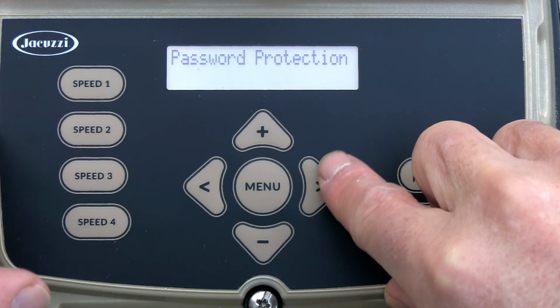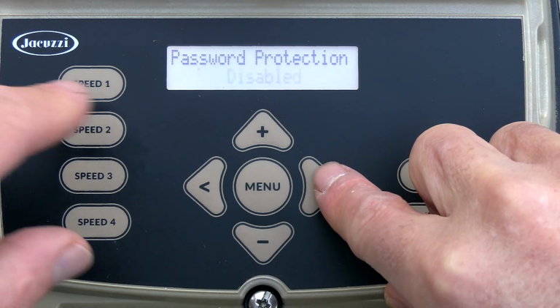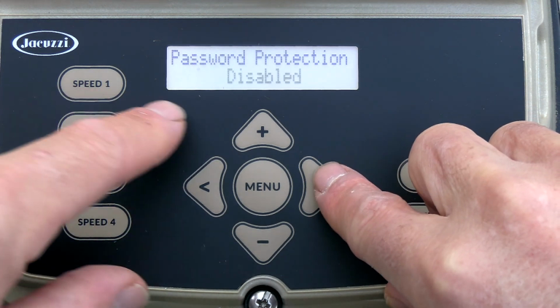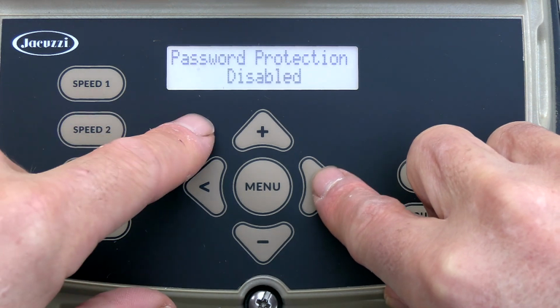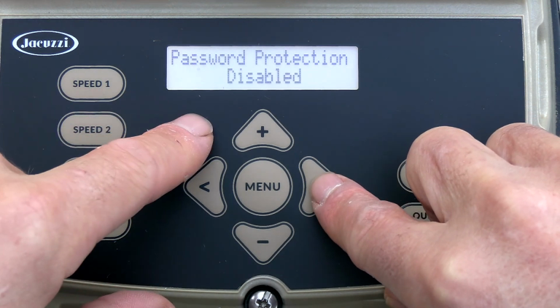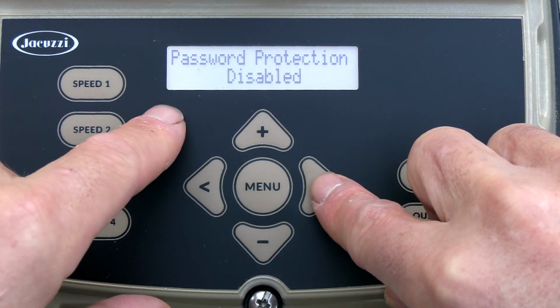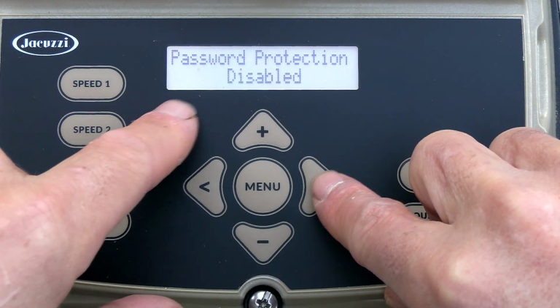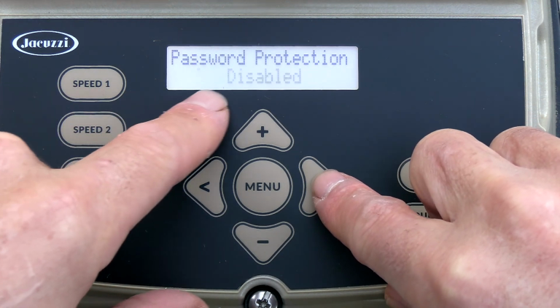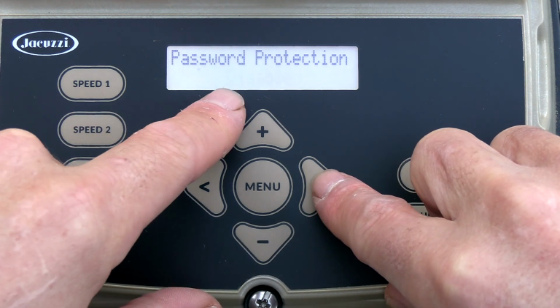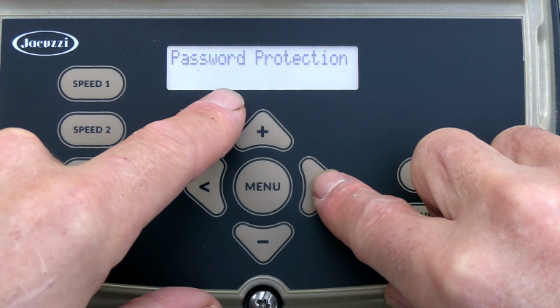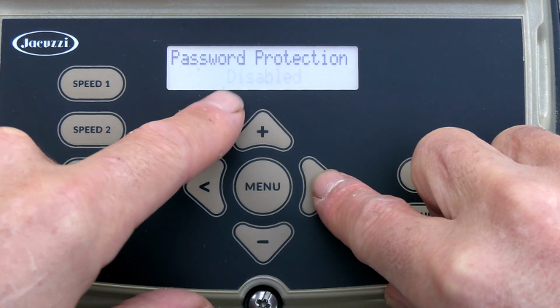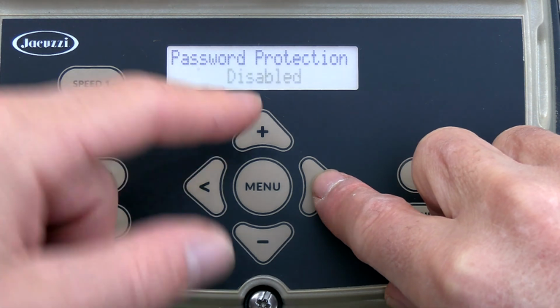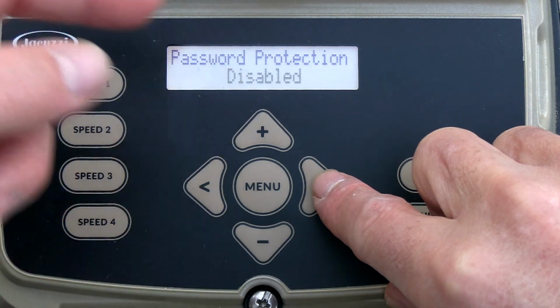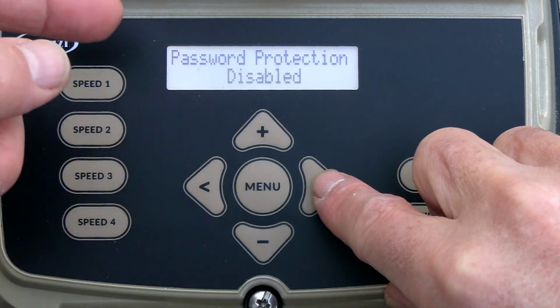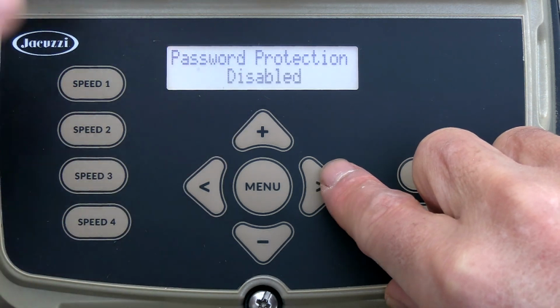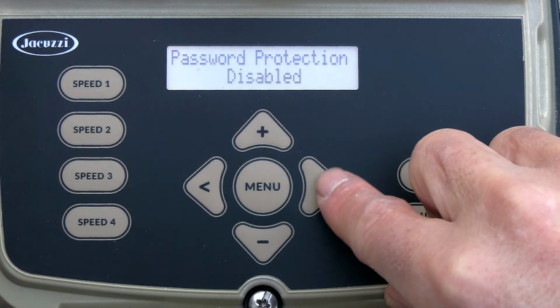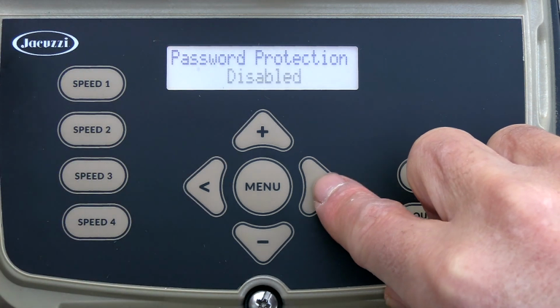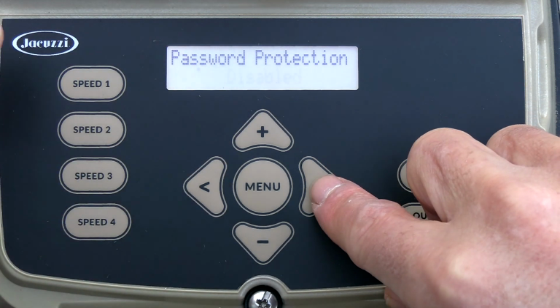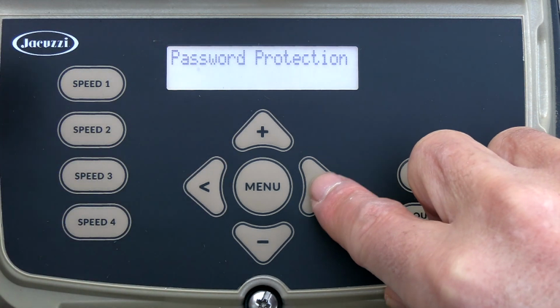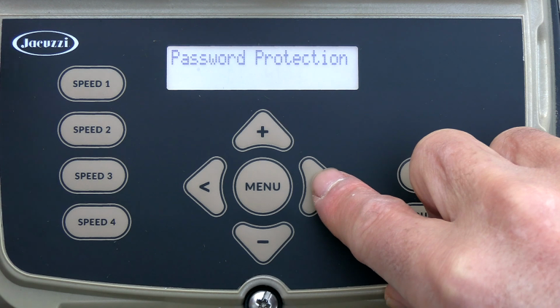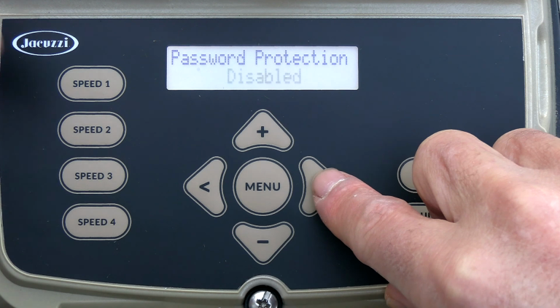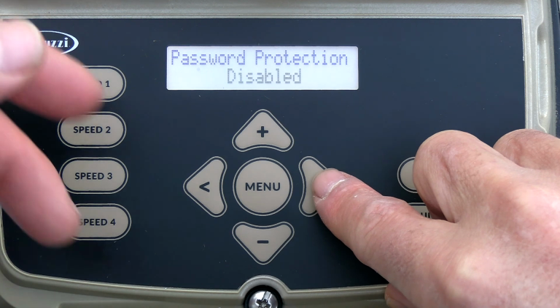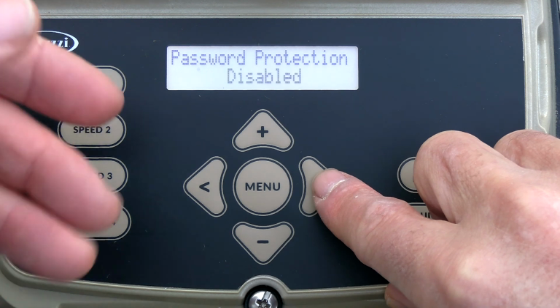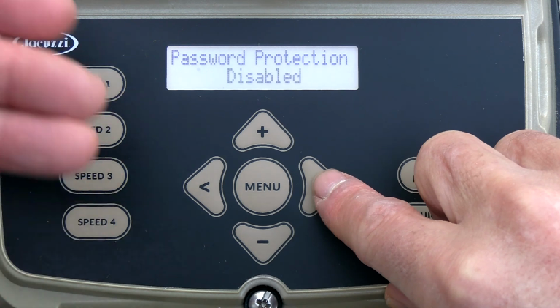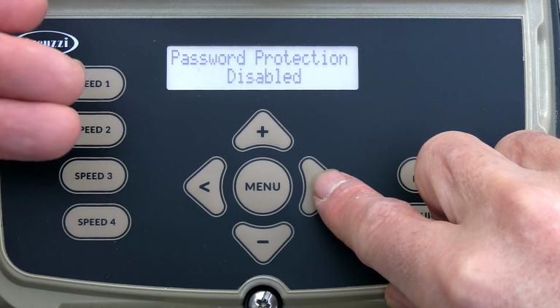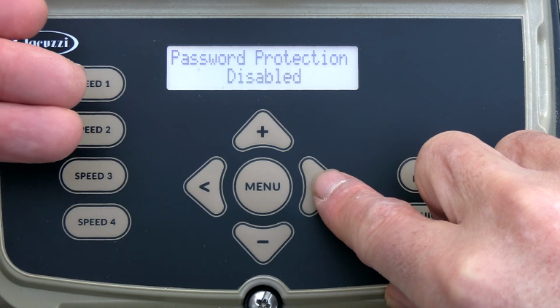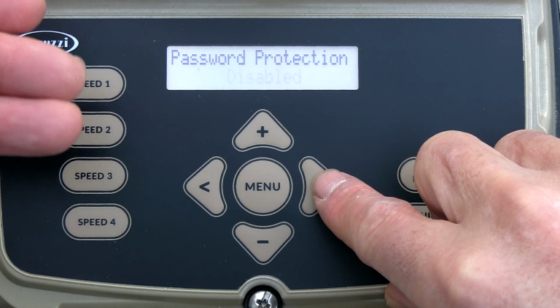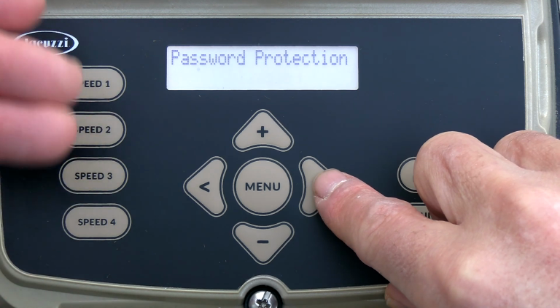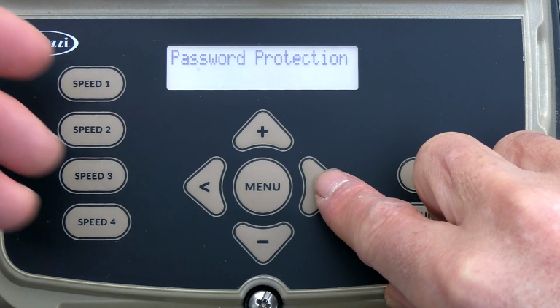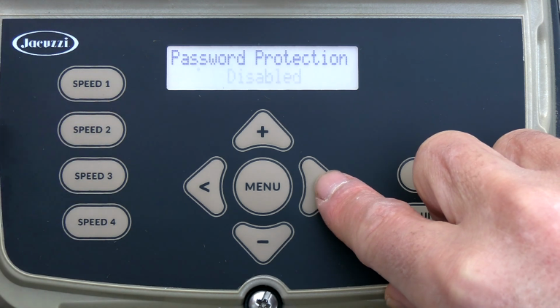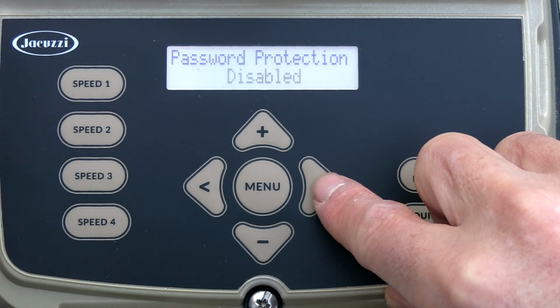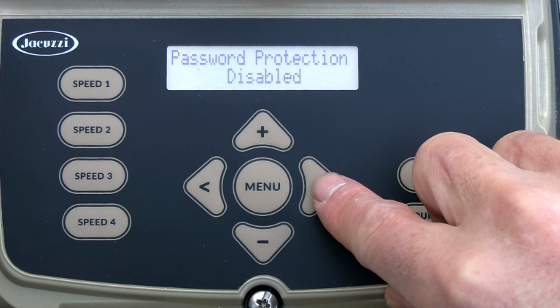Password protection — I'm going to disable that, but you can enter a password here so no one can change the settings without it.